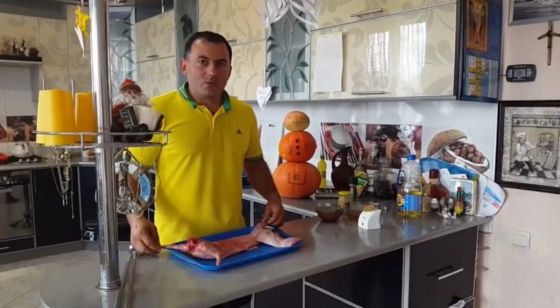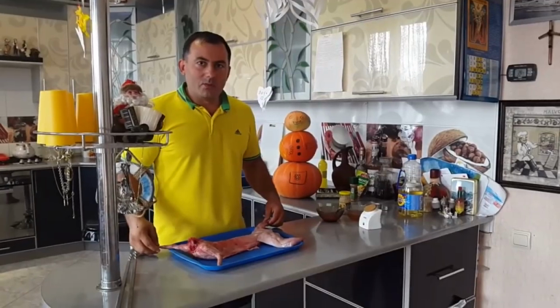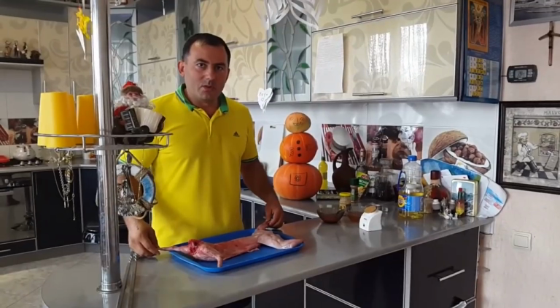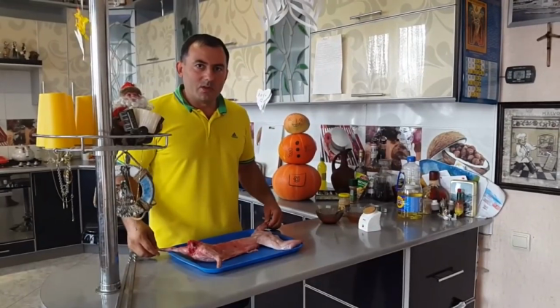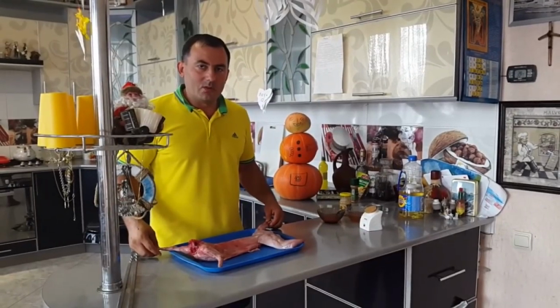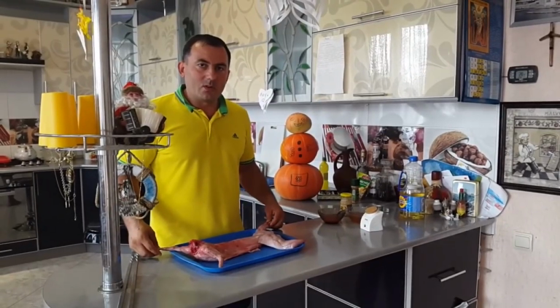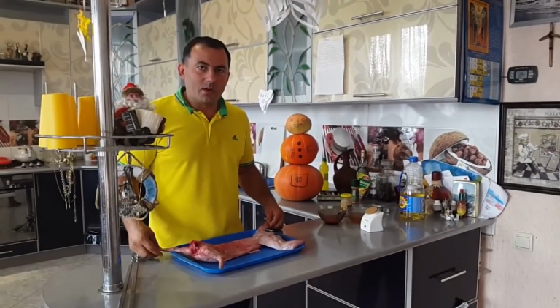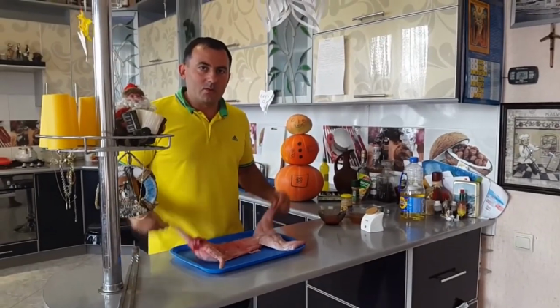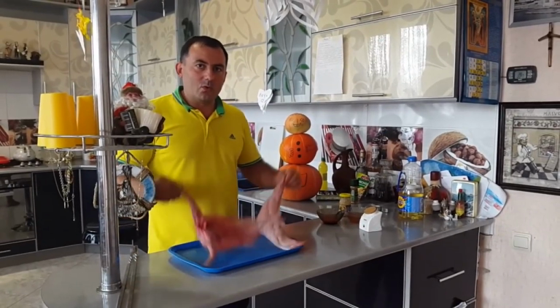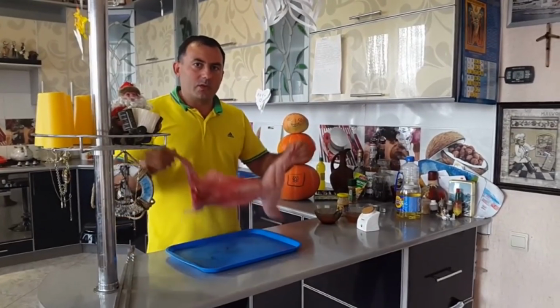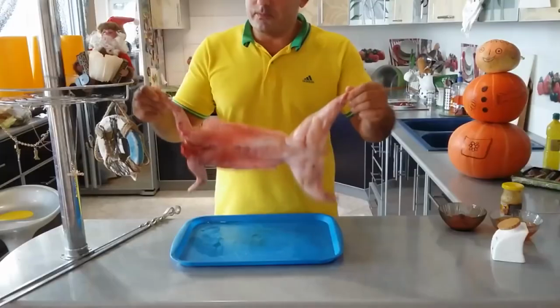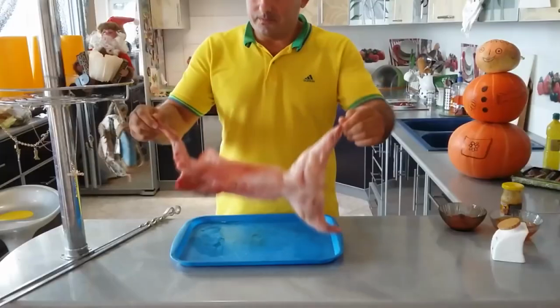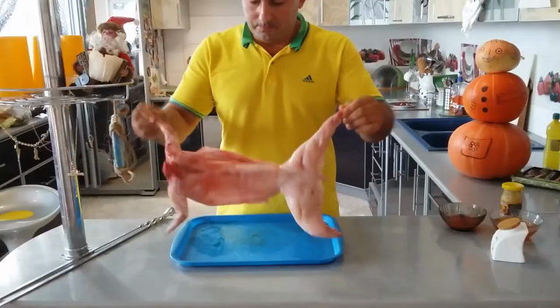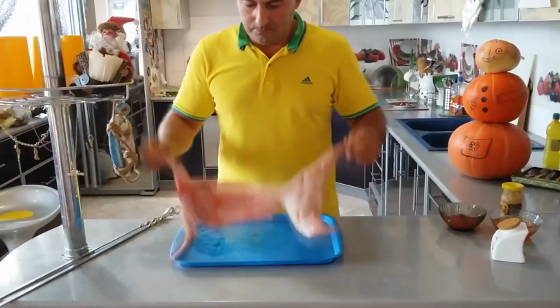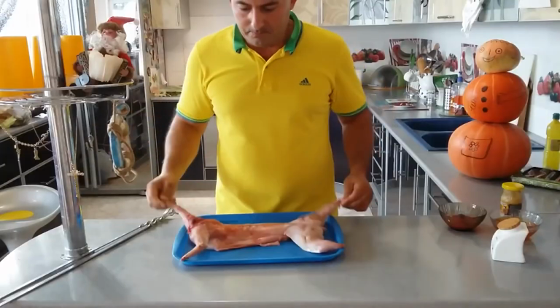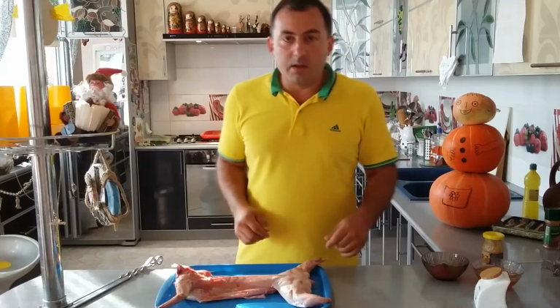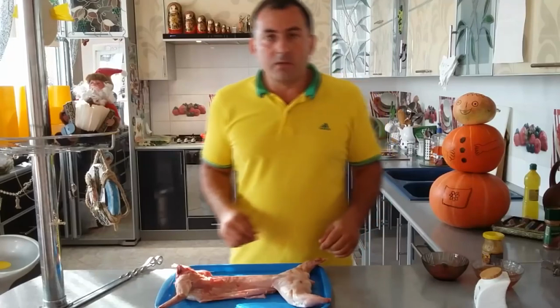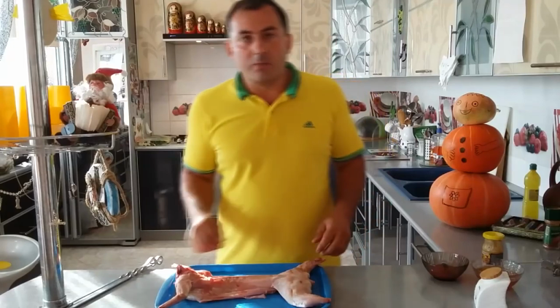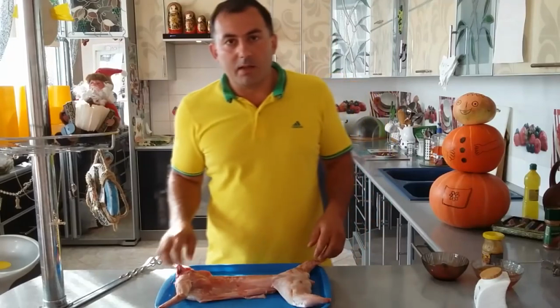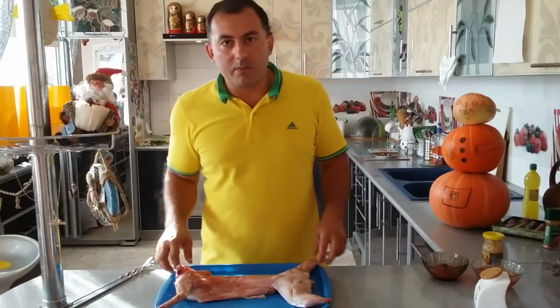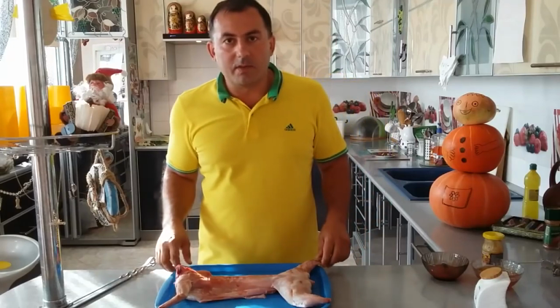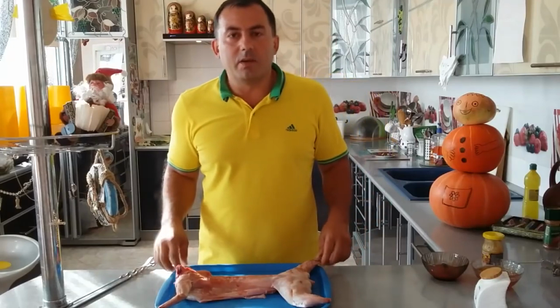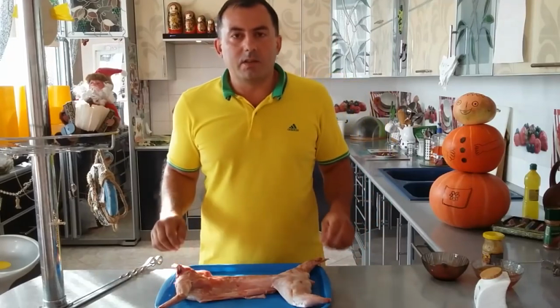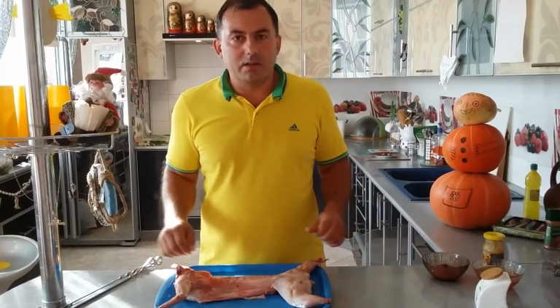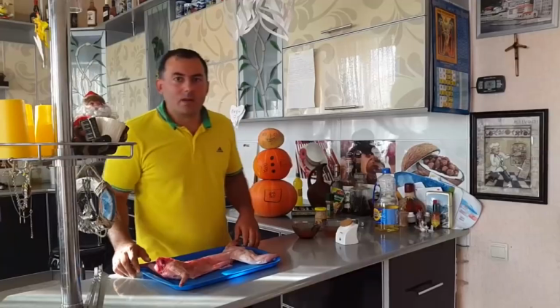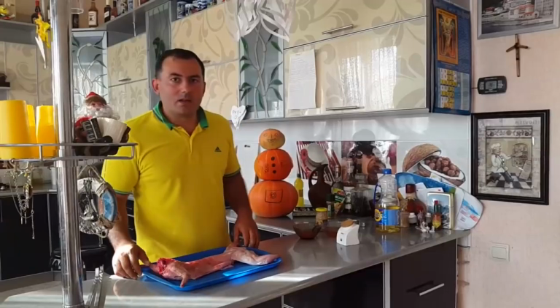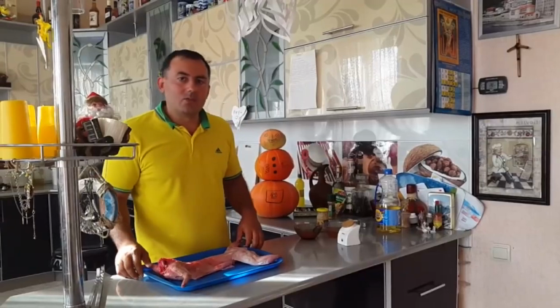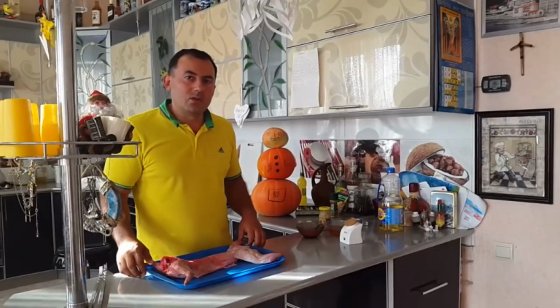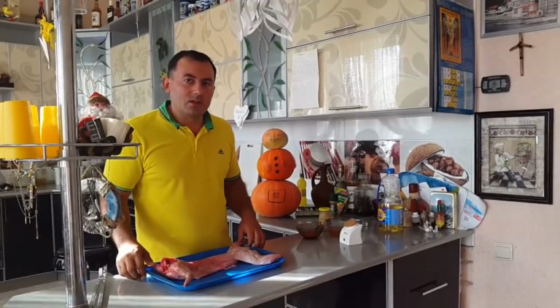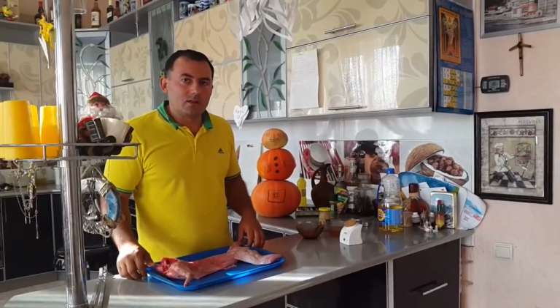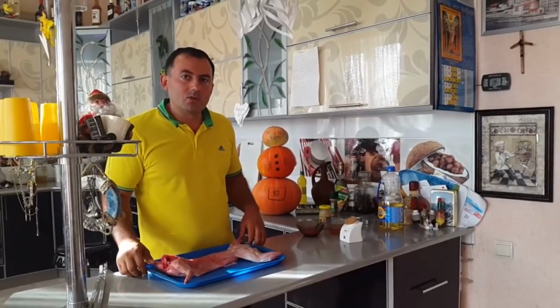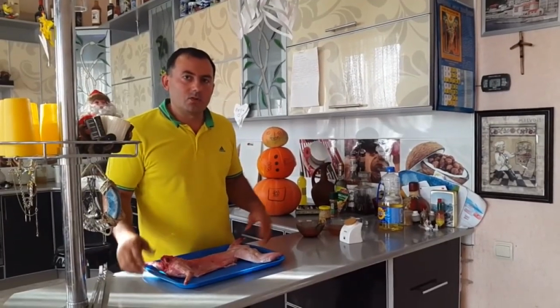Today we're roasting rabbit in an oven. We'll need a marinade sauce. We'll prepare it from whatever I find in the kitchen.